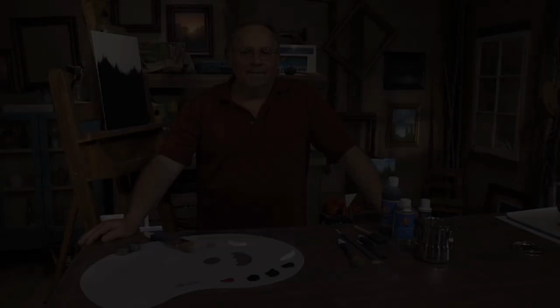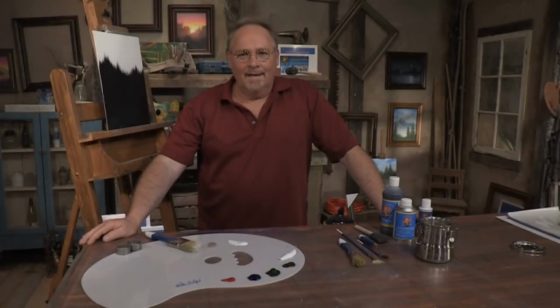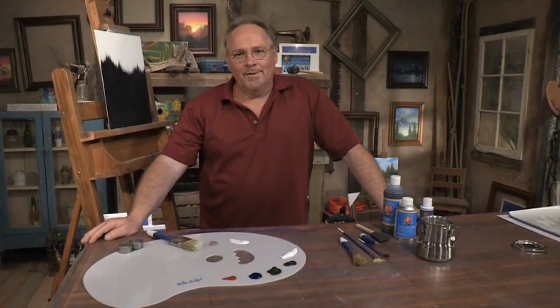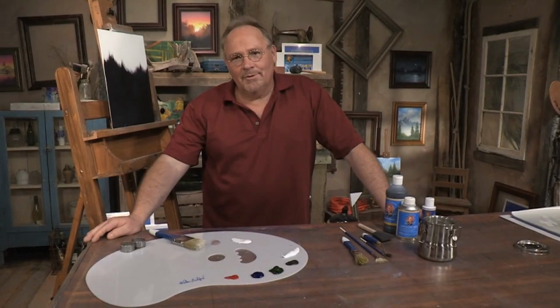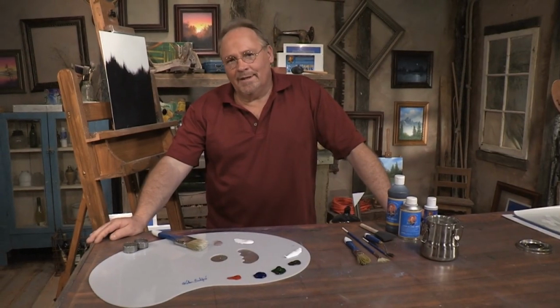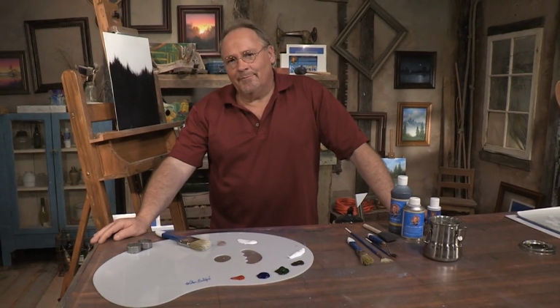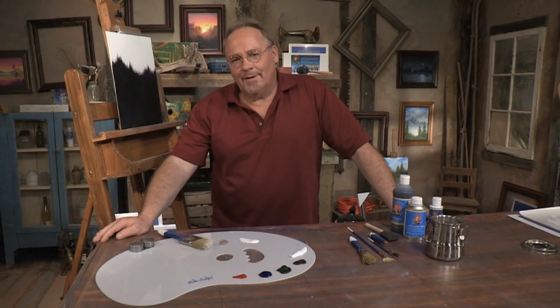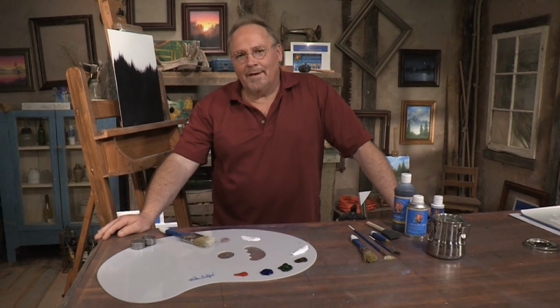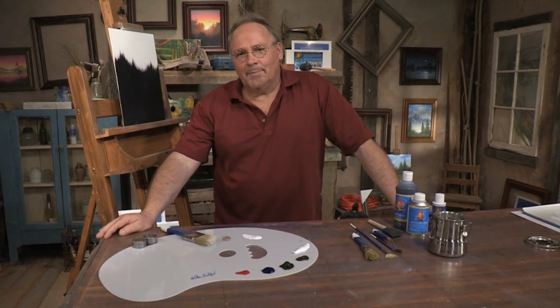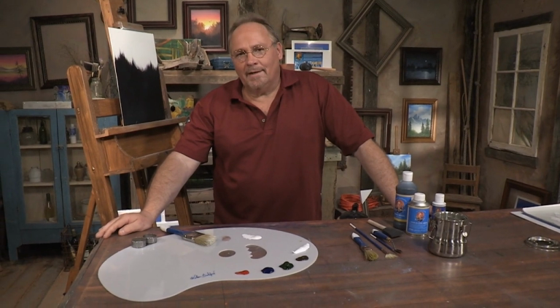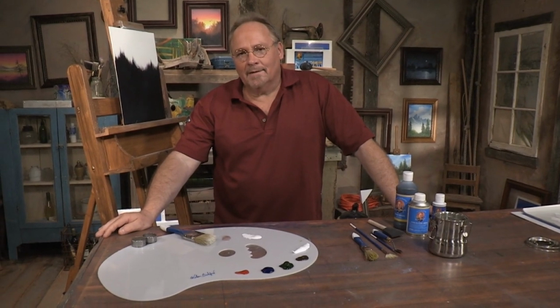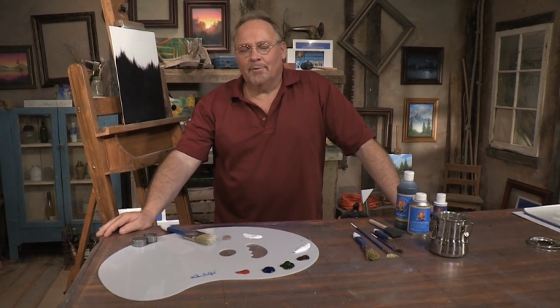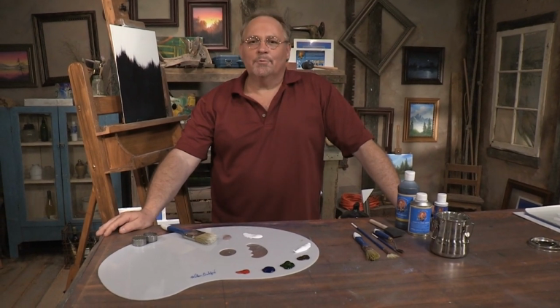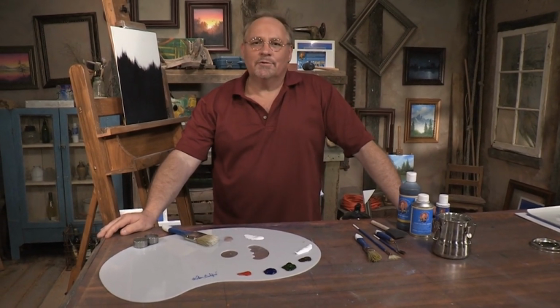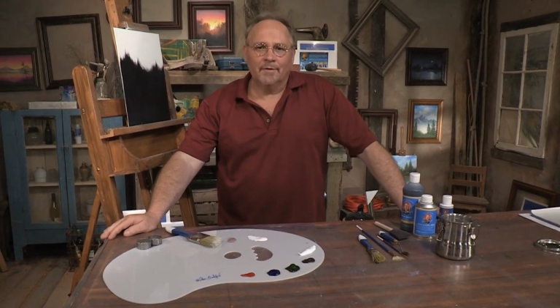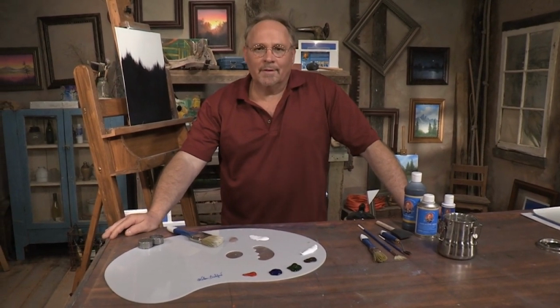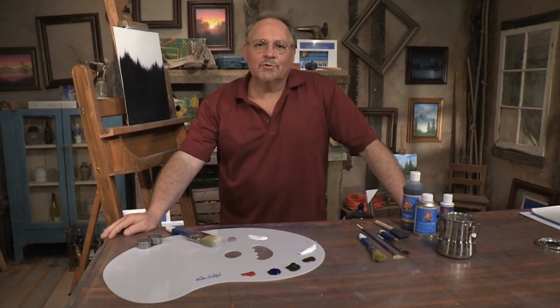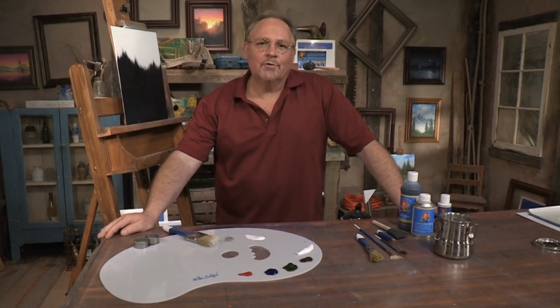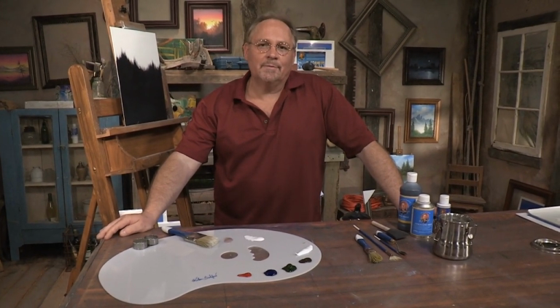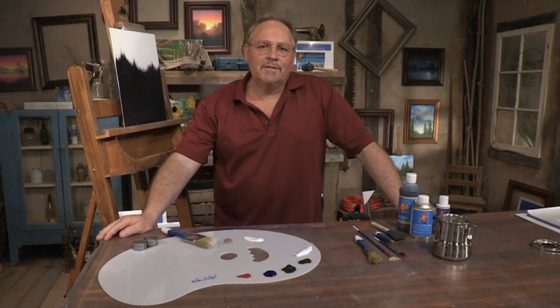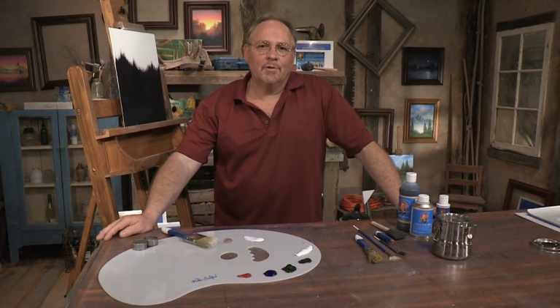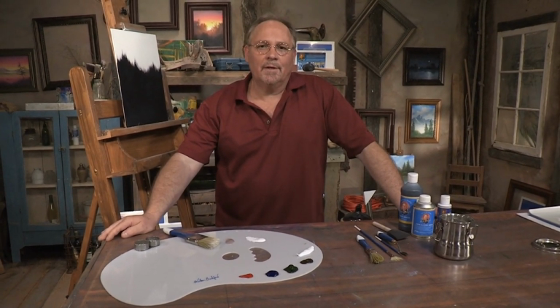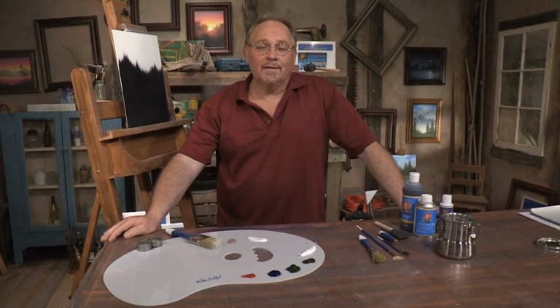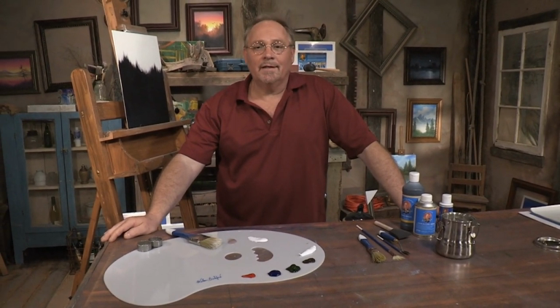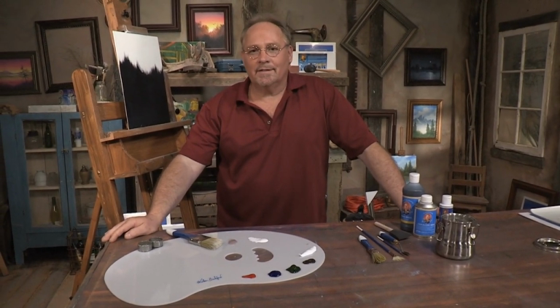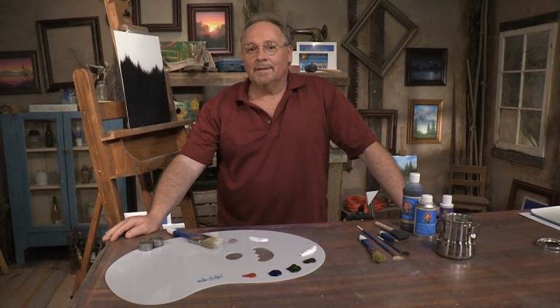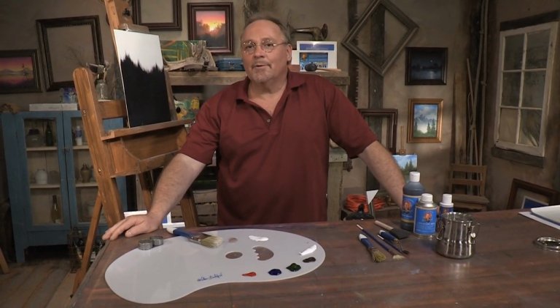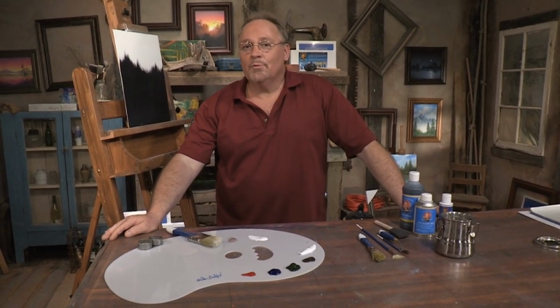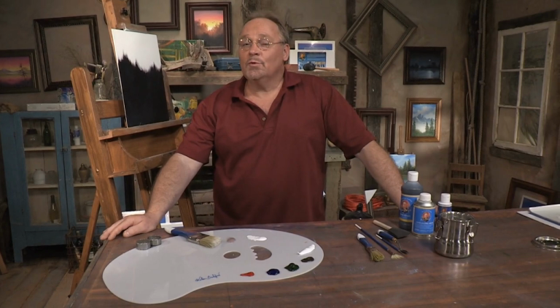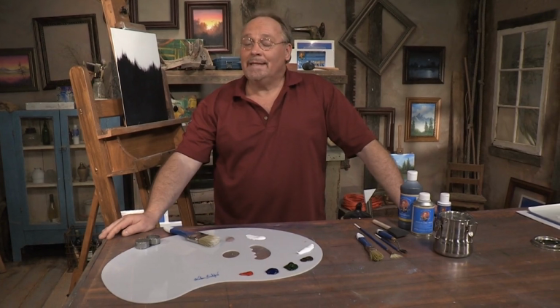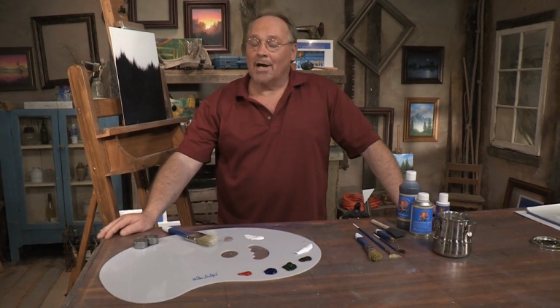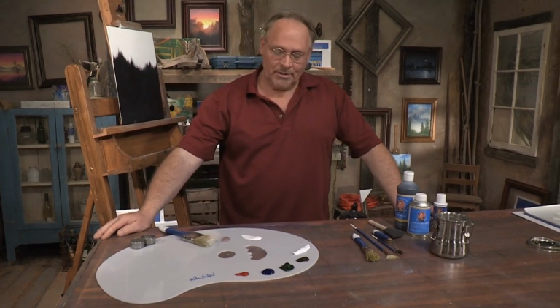Hi, welcome once again to Fun and Fast Painting. I'm your host Wilson Bickford, and I'm going to show you some easy oil painting techniques that will allow you to be the artist.